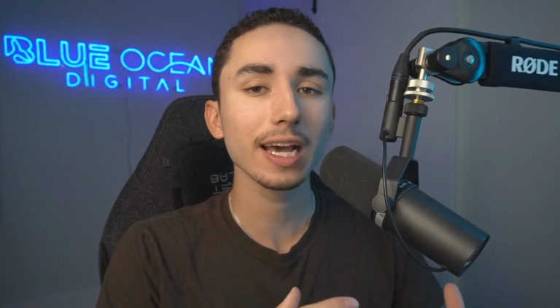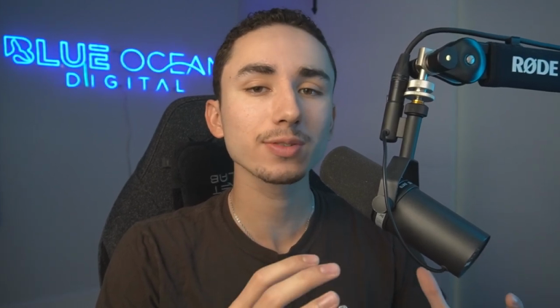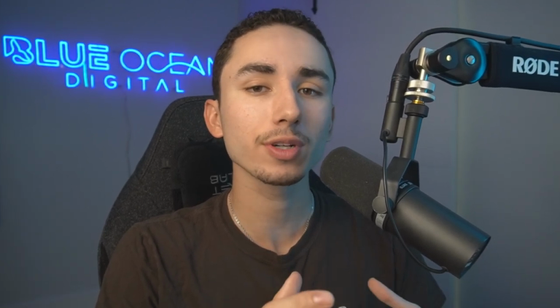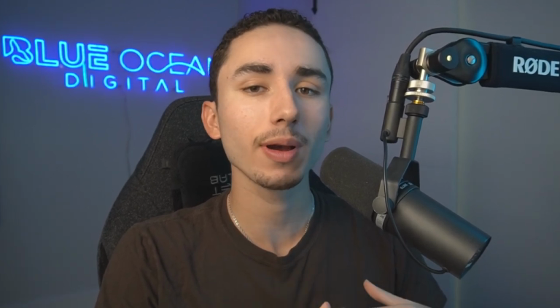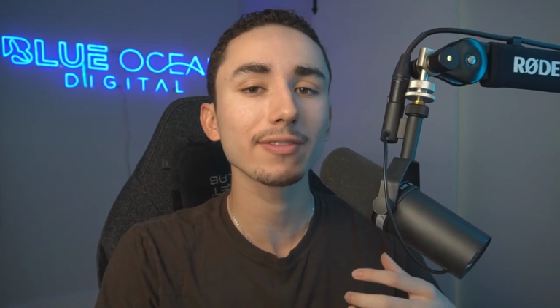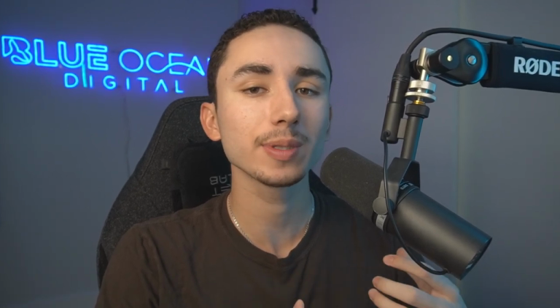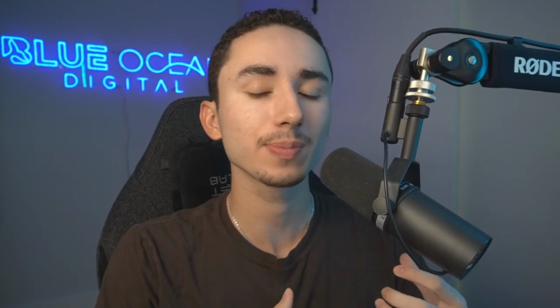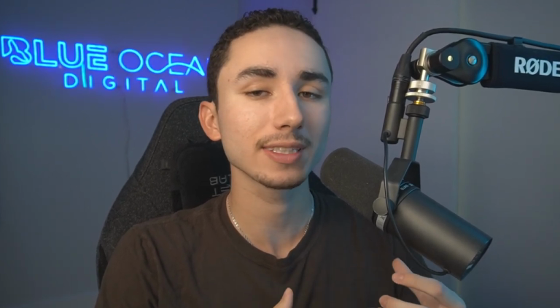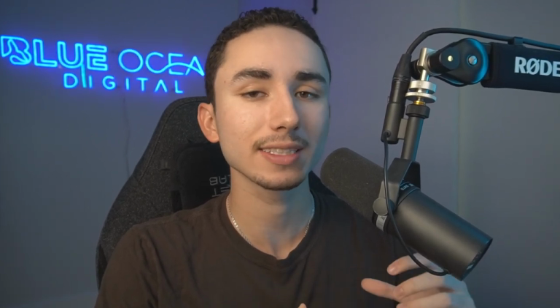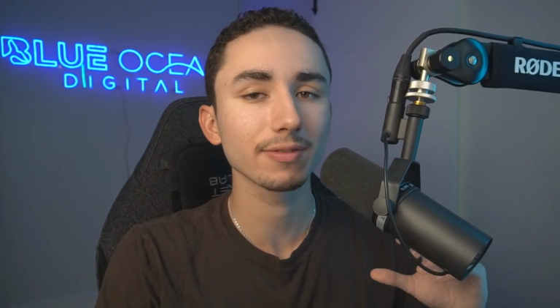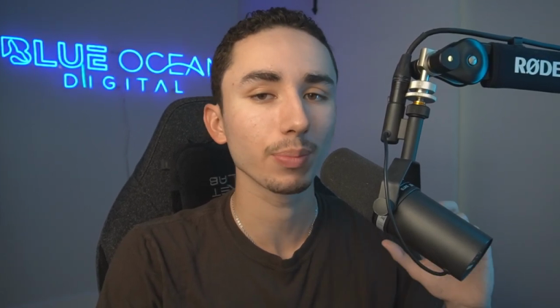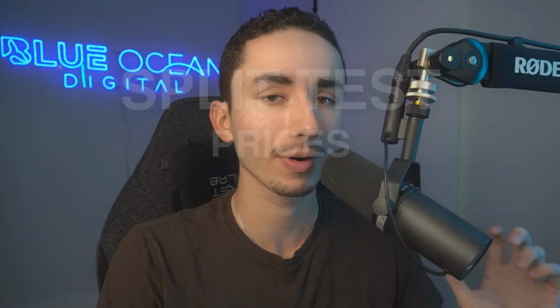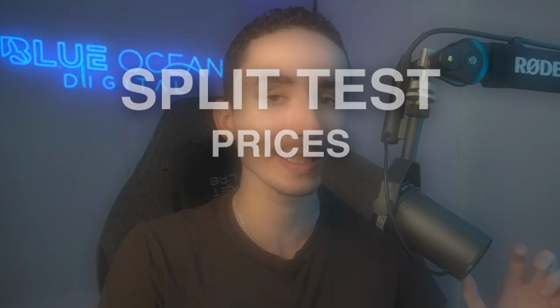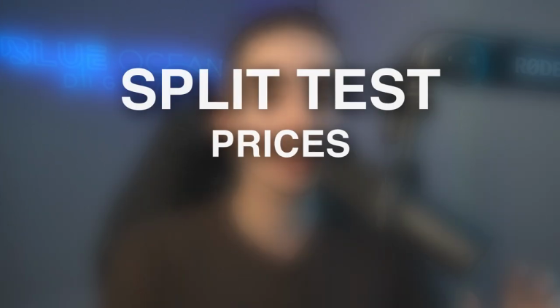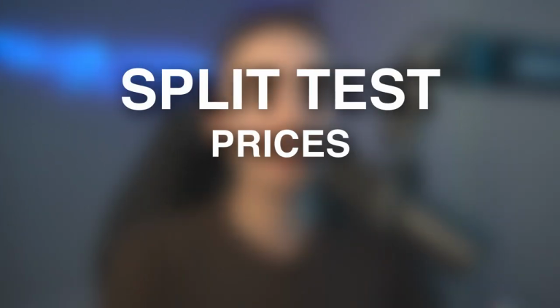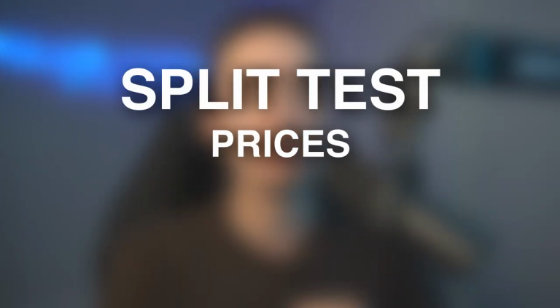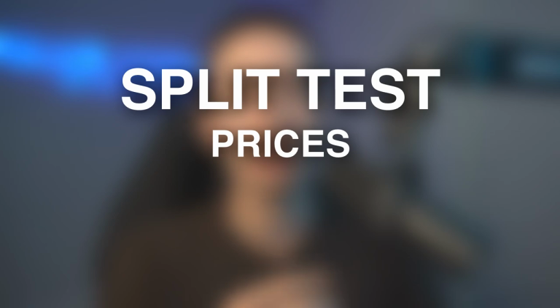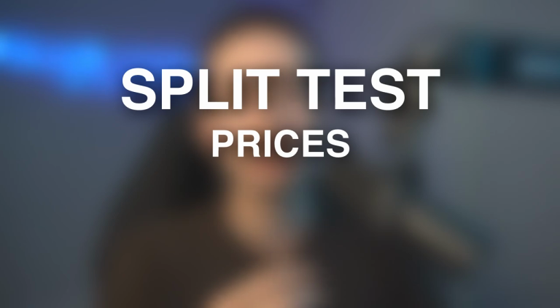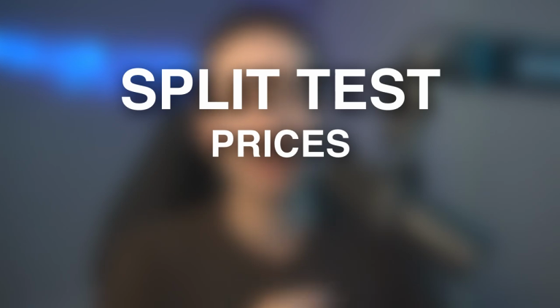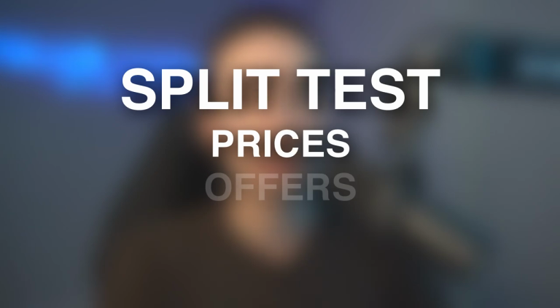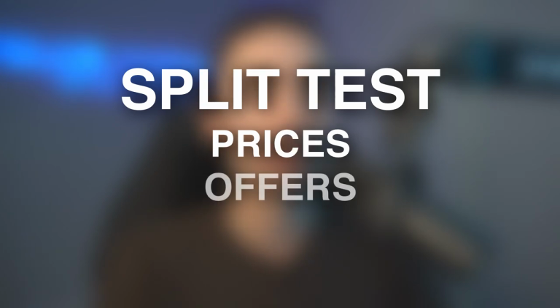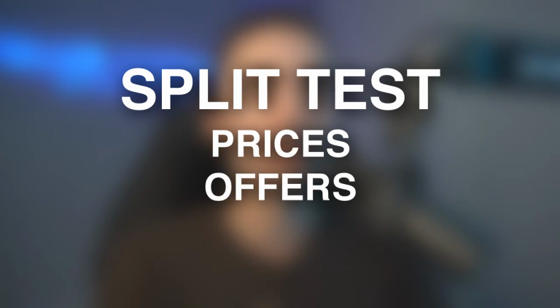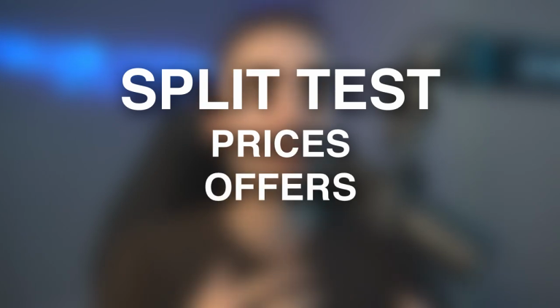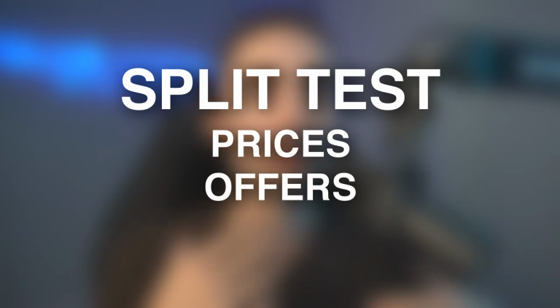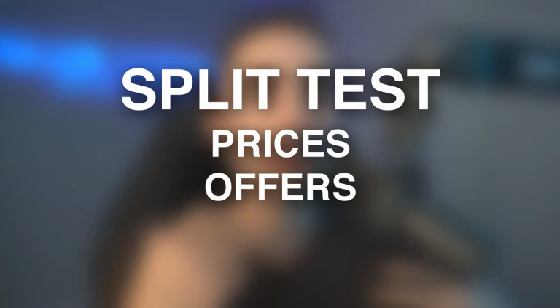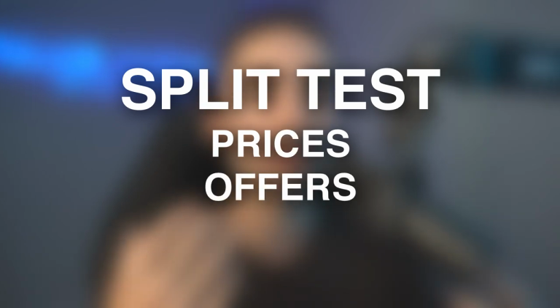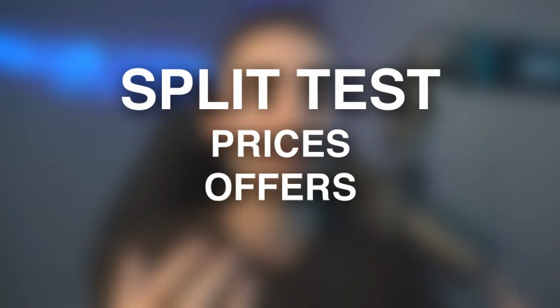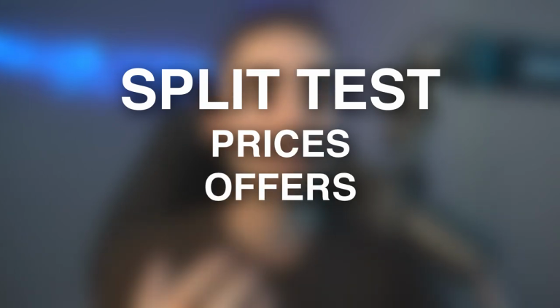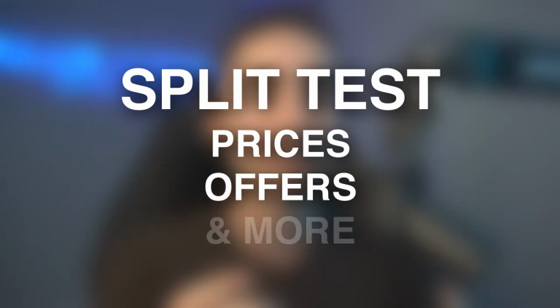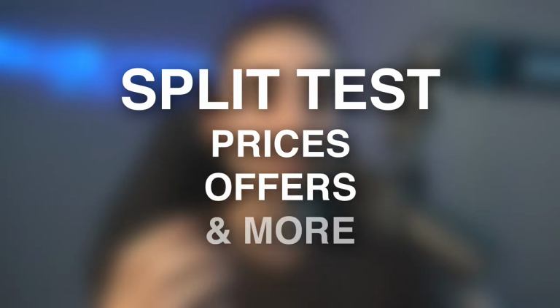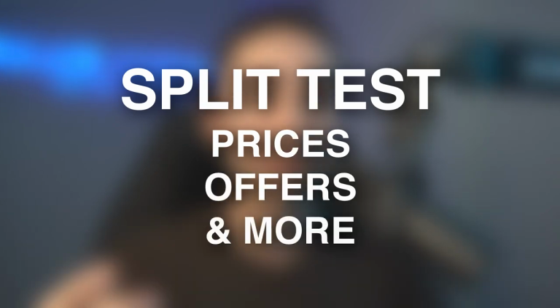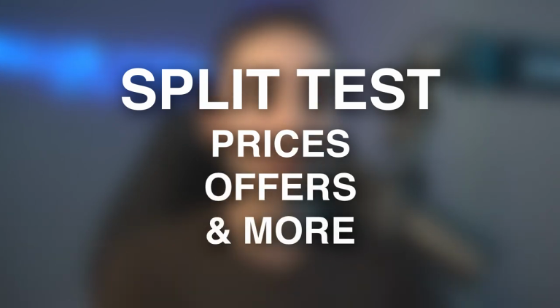So that's where you have to be split testing different price points and different offer structures, and we're going to talk about all of that in this video.